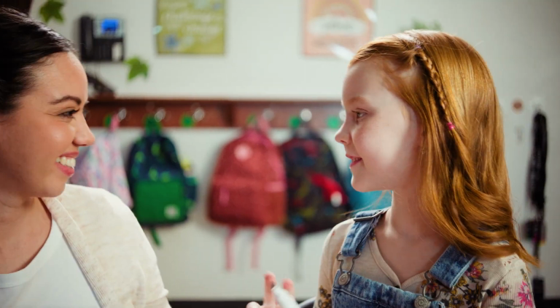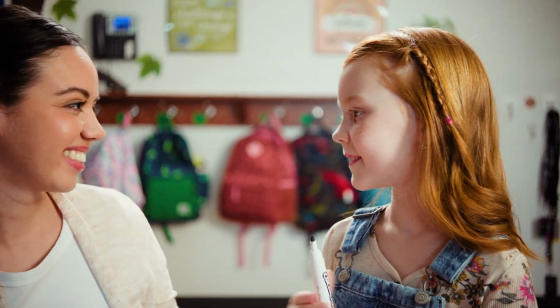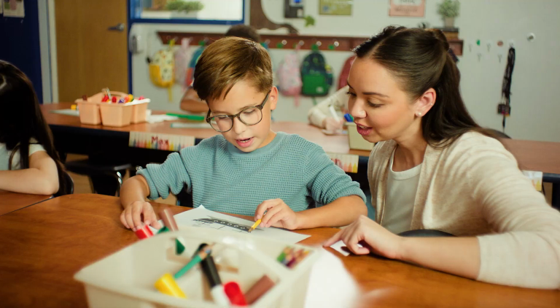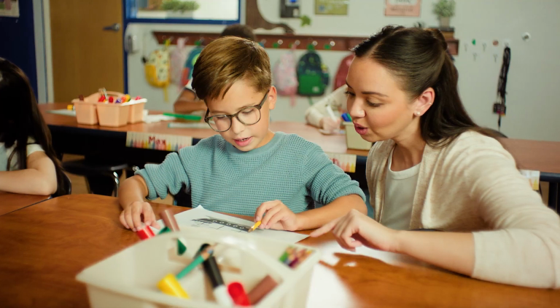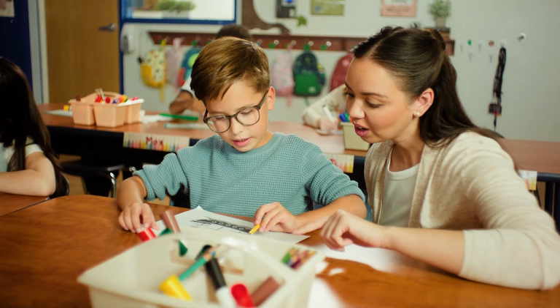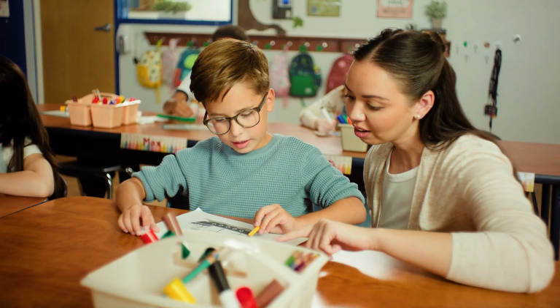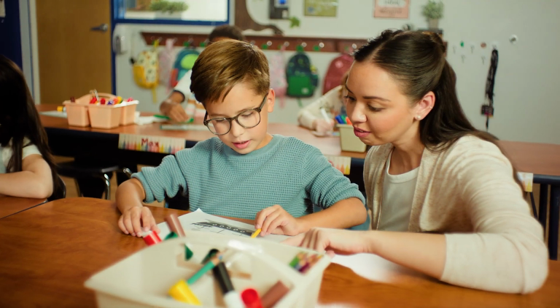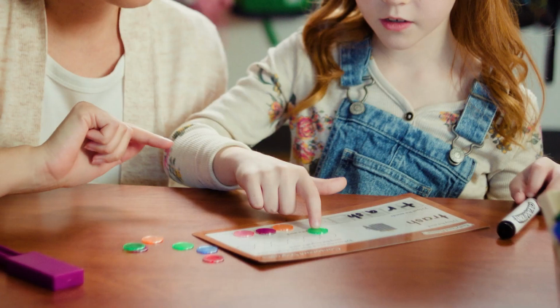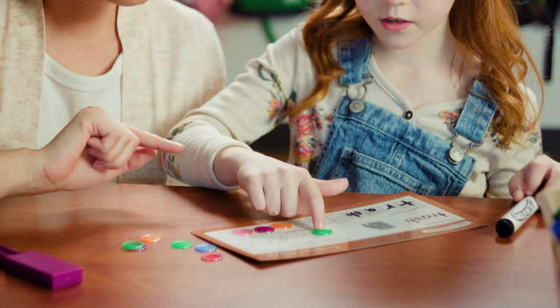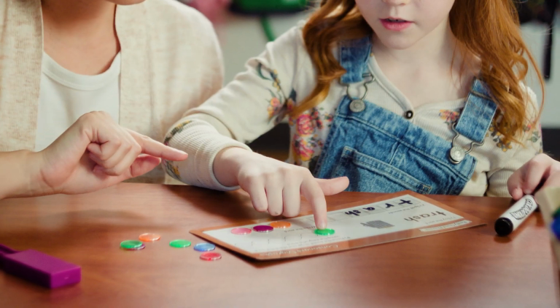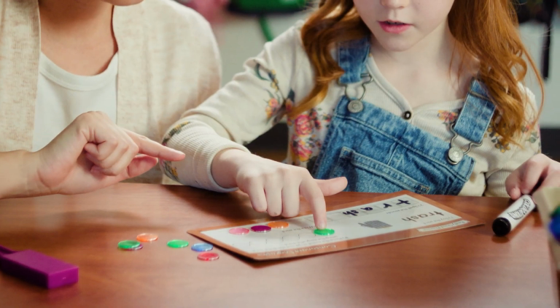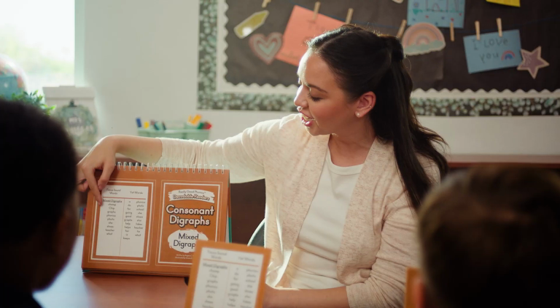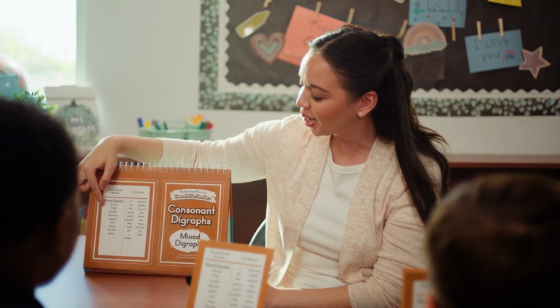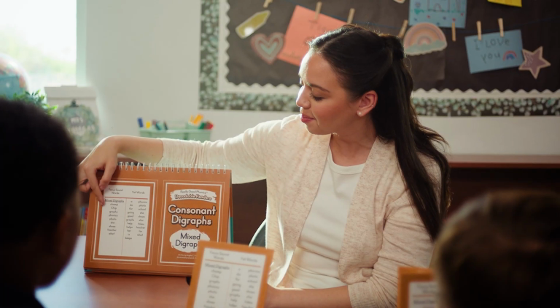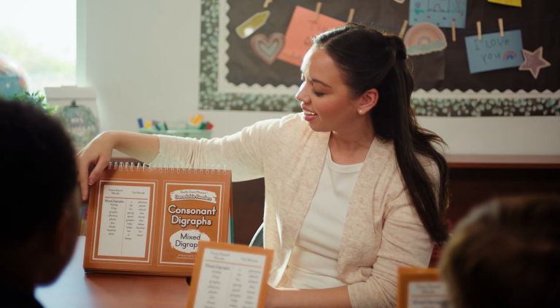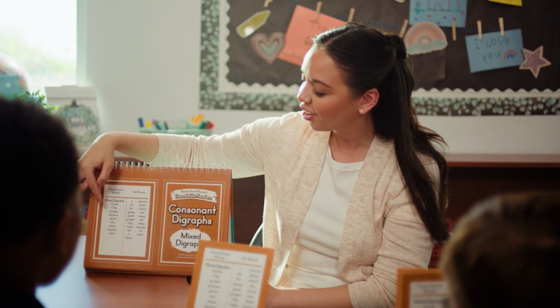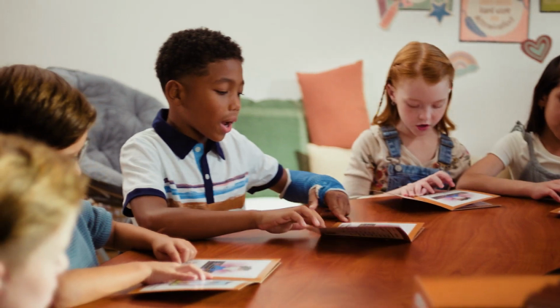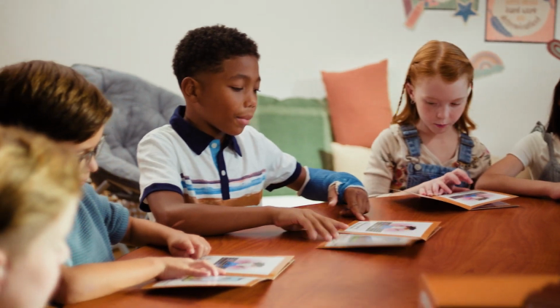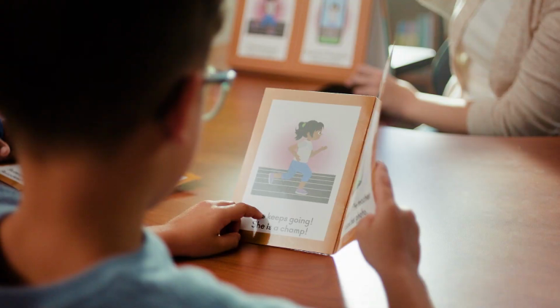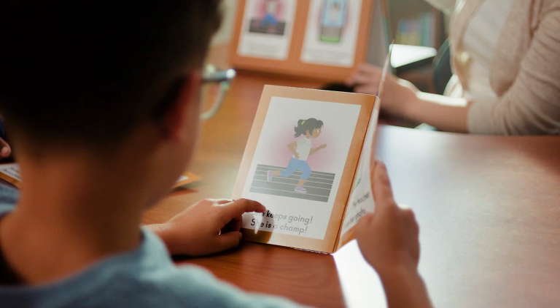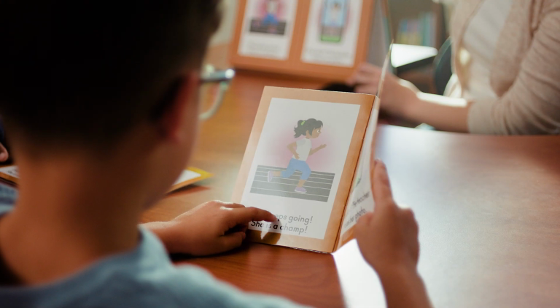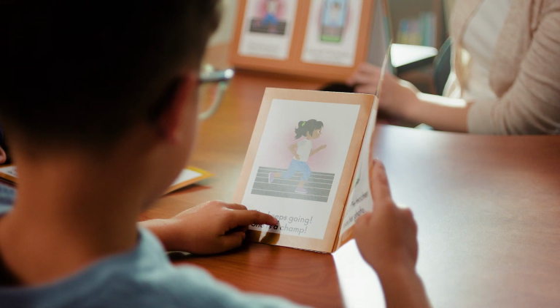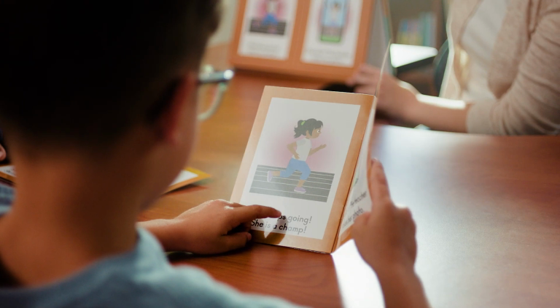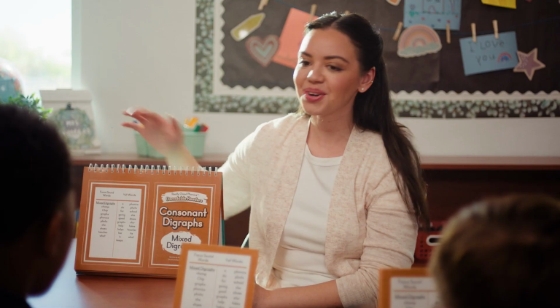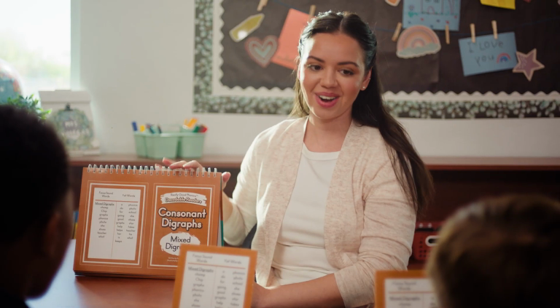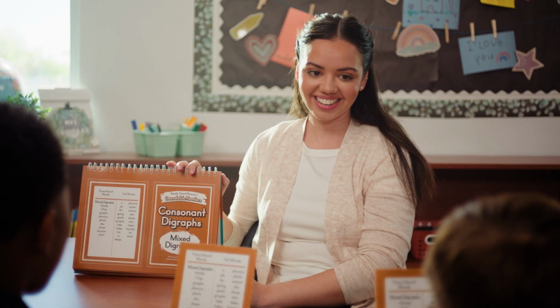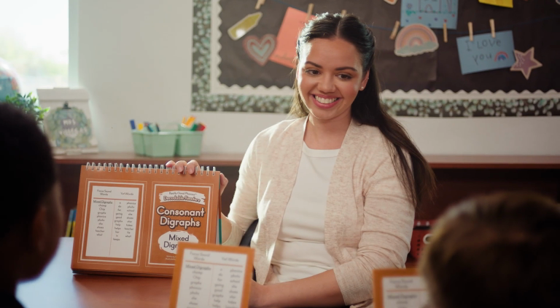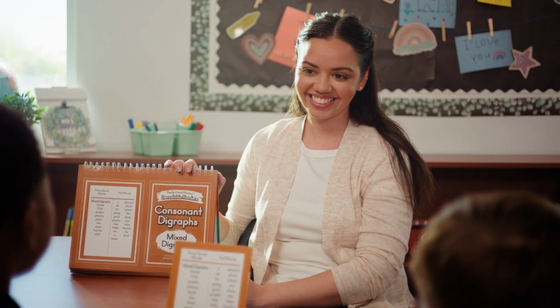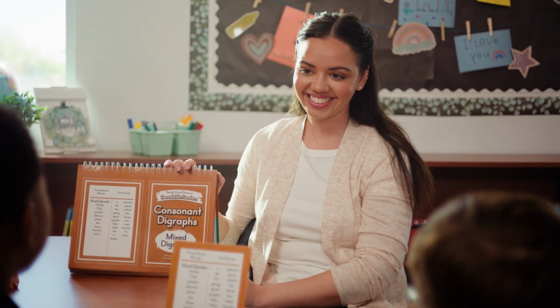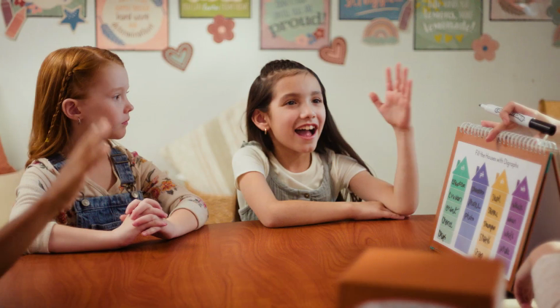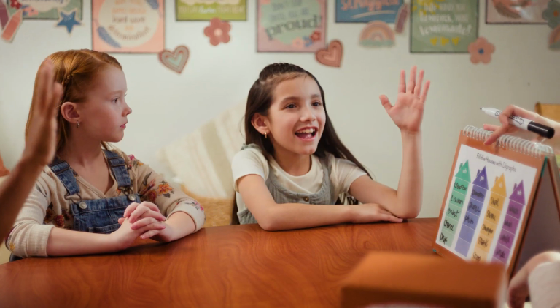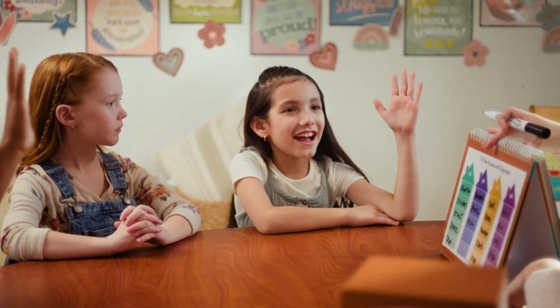By helping students understand letter-sound relationships and patterns, Really Good Phonics builds literacy skills and confidence.